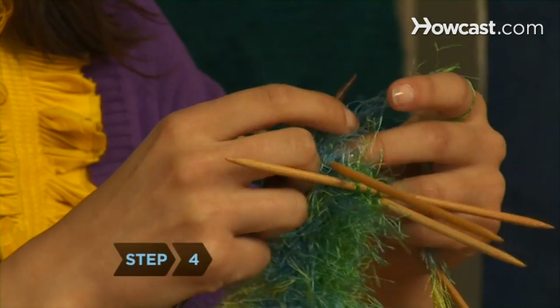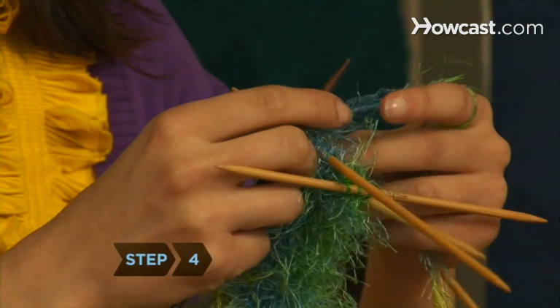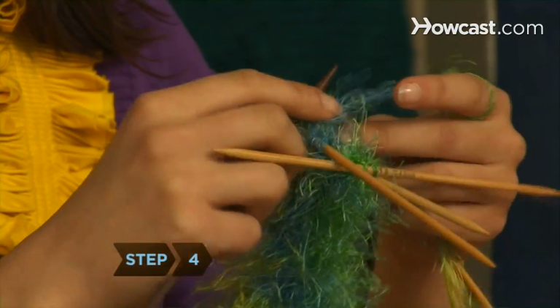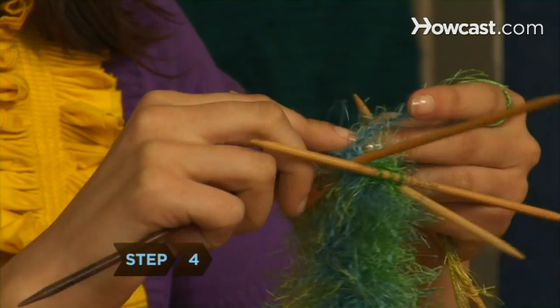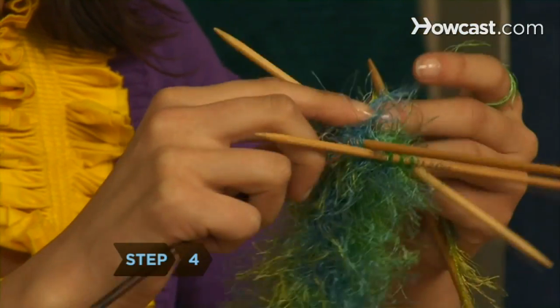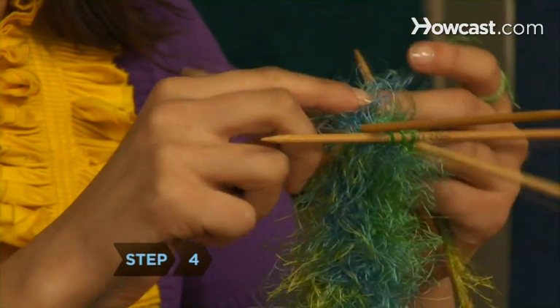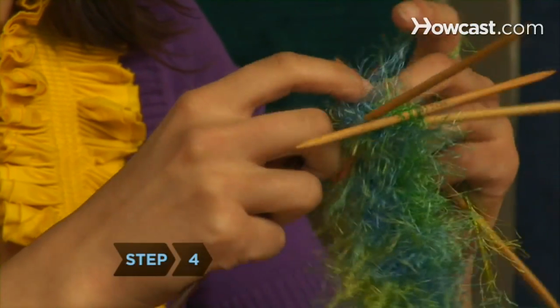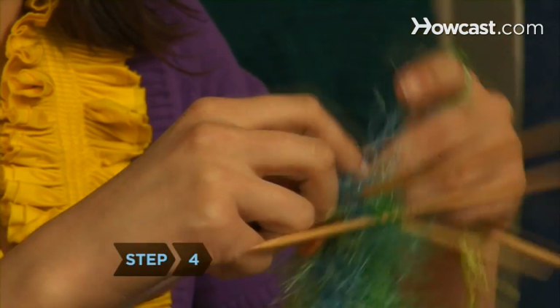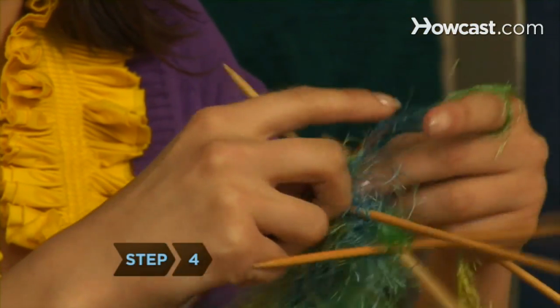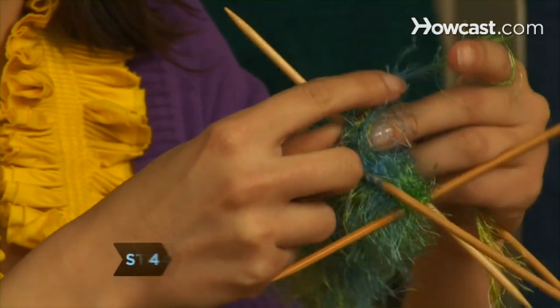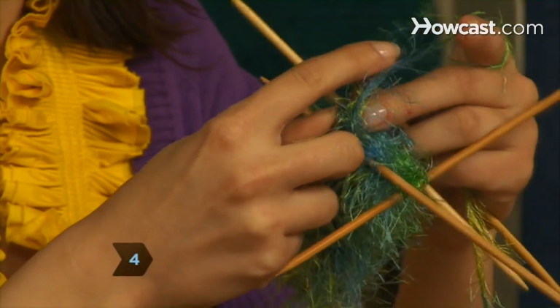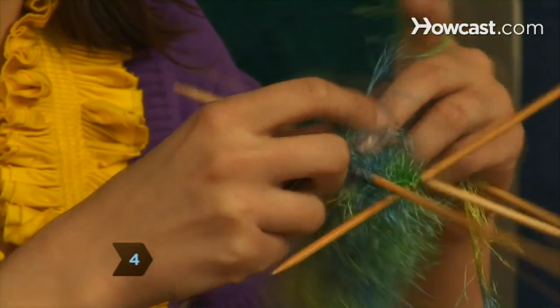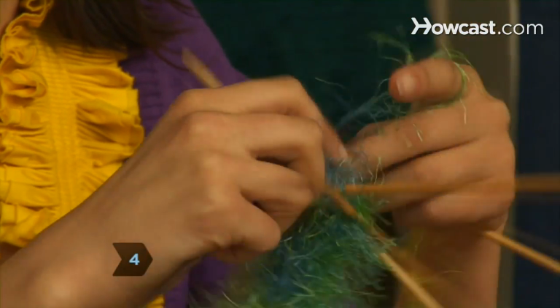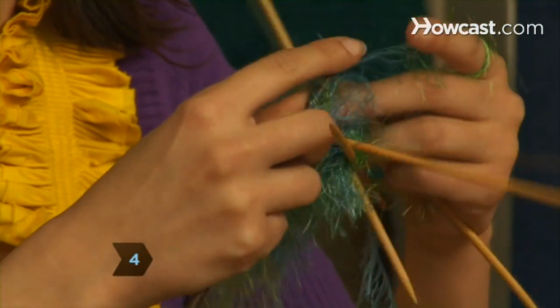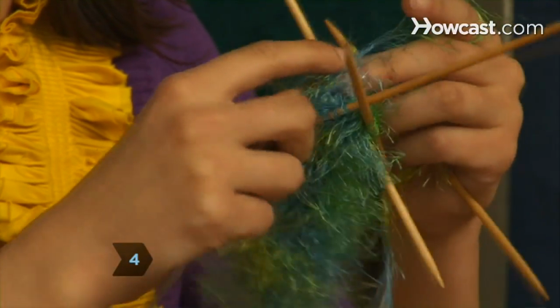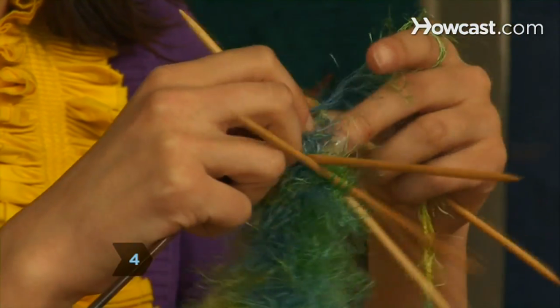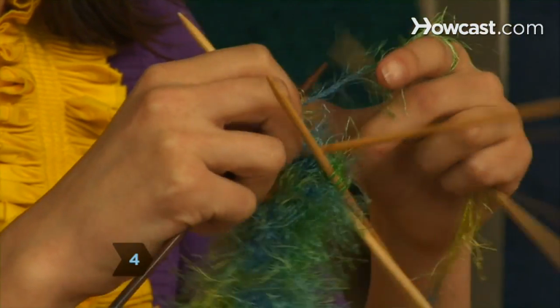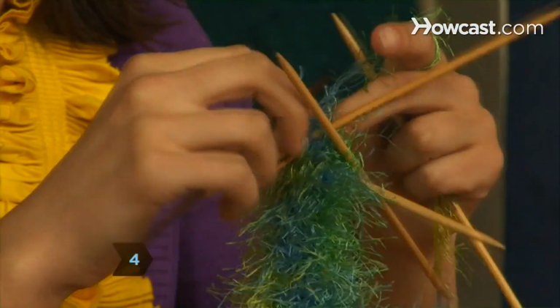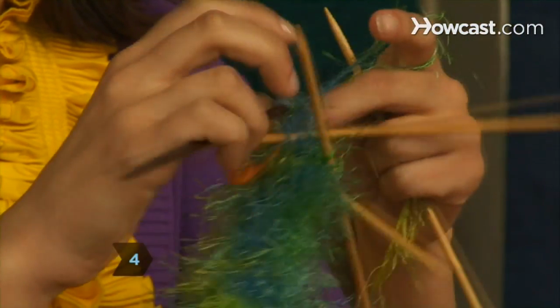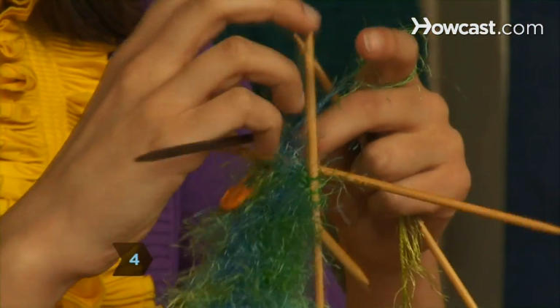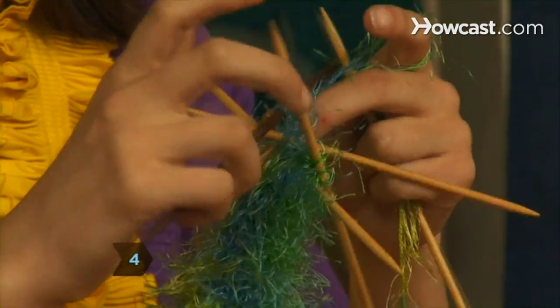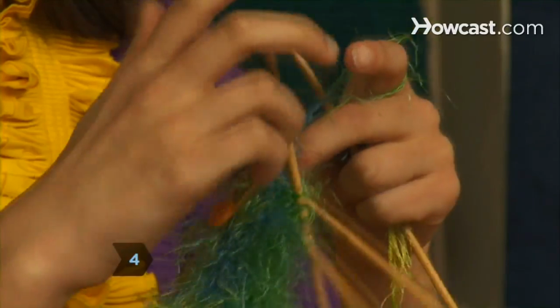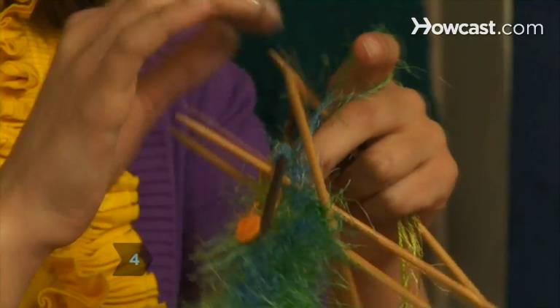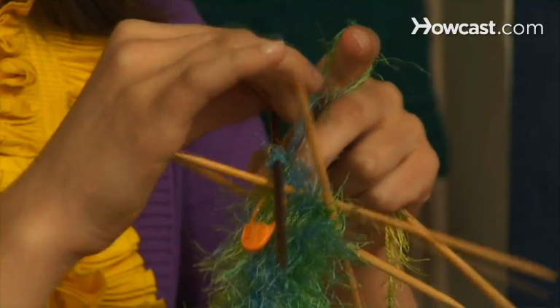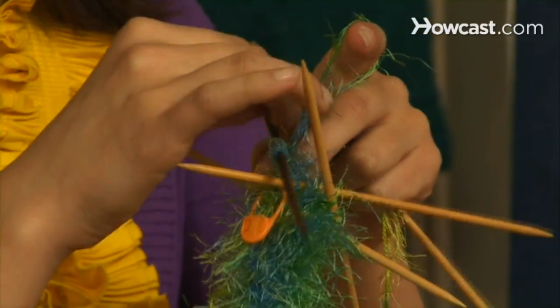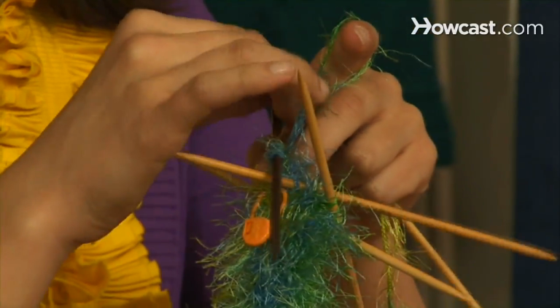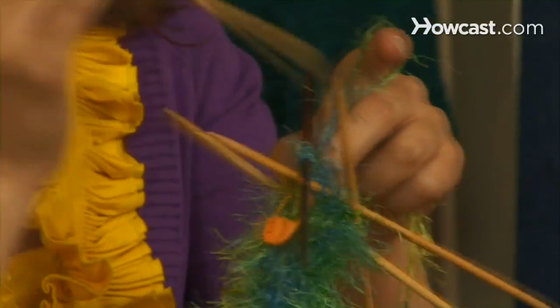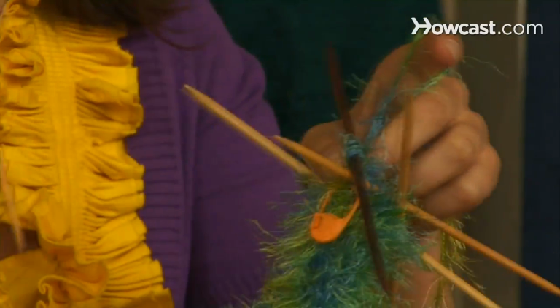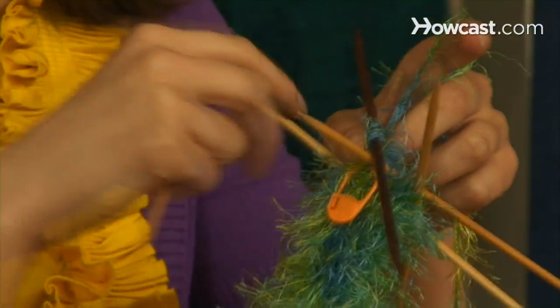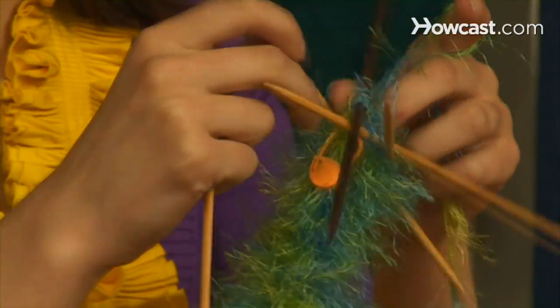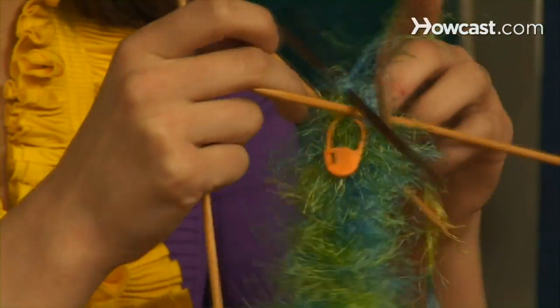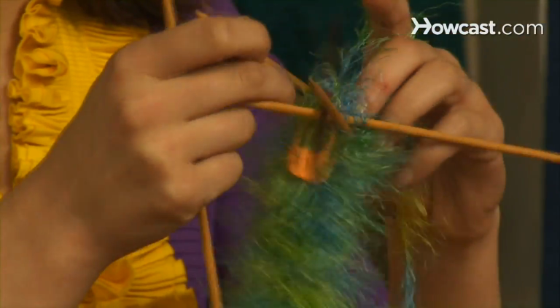Step 4. Move the marker to the right needle after each round. Knit 29 rows or rounds.